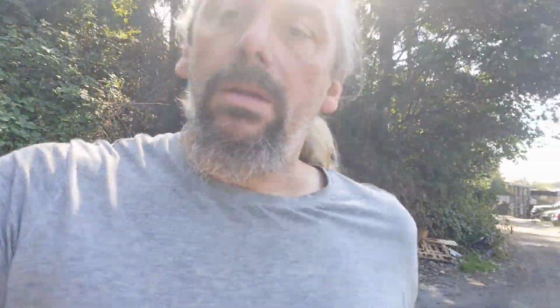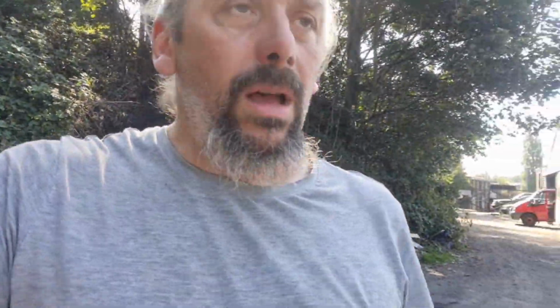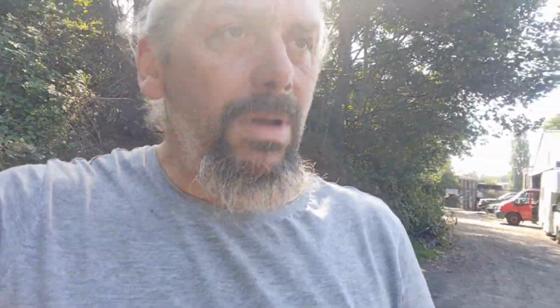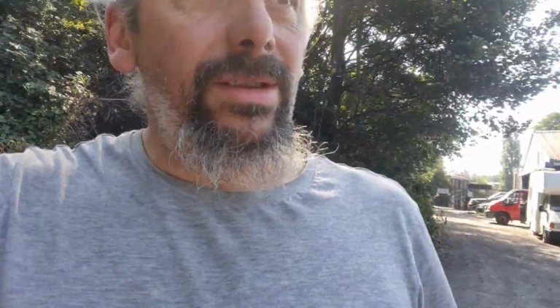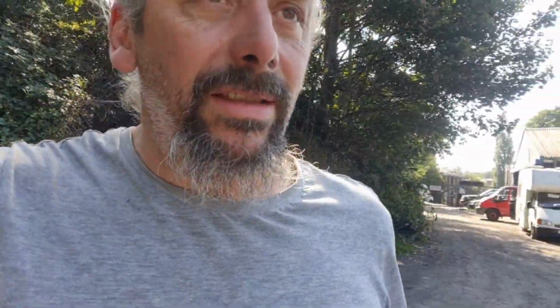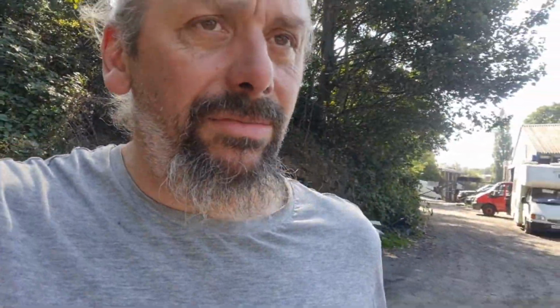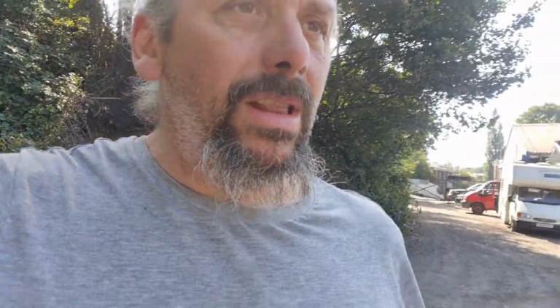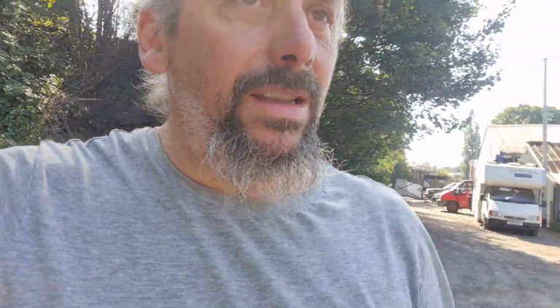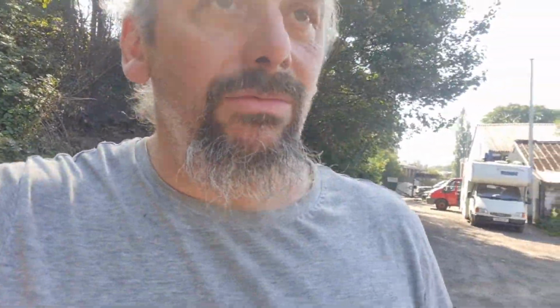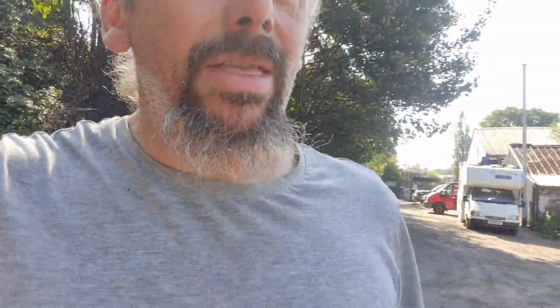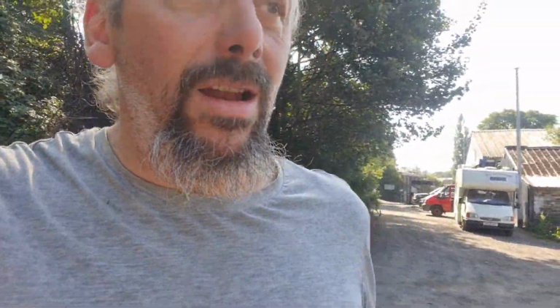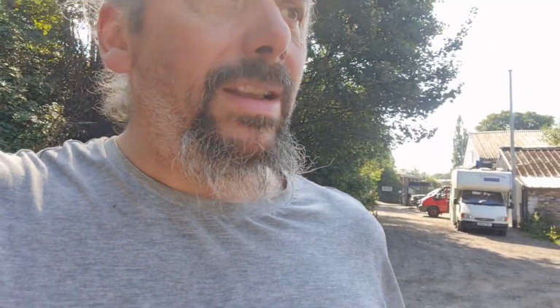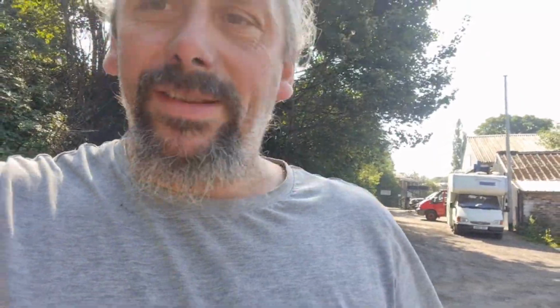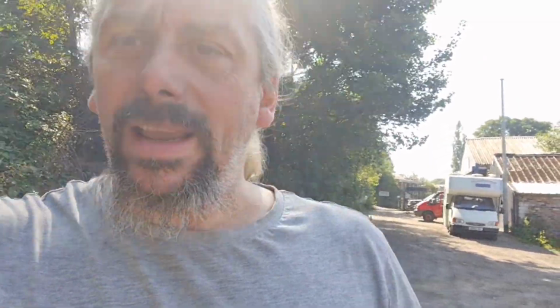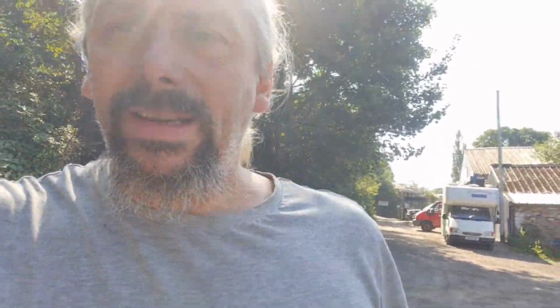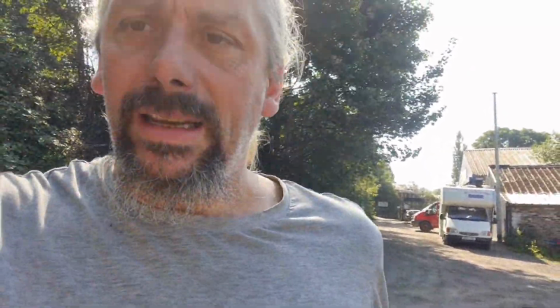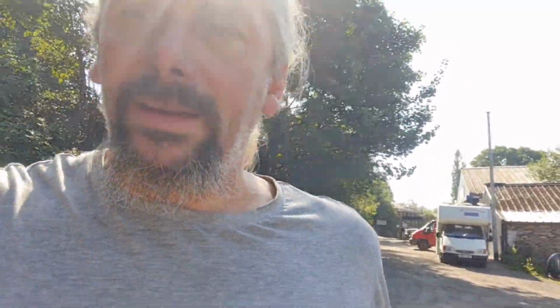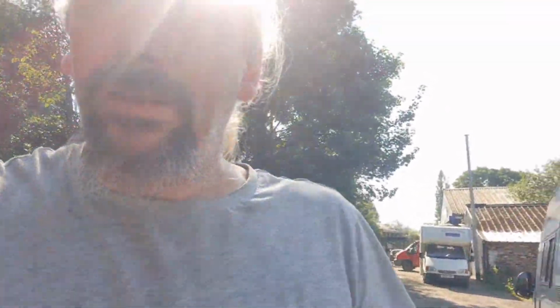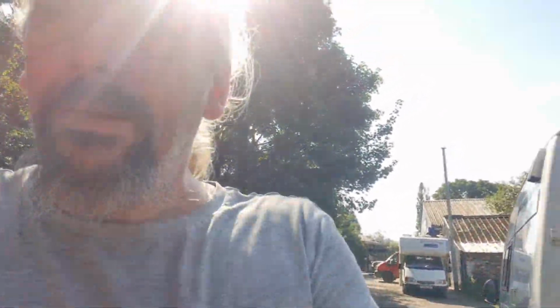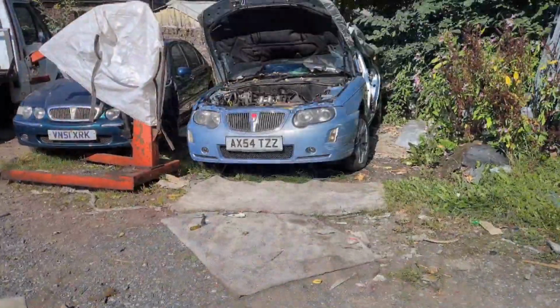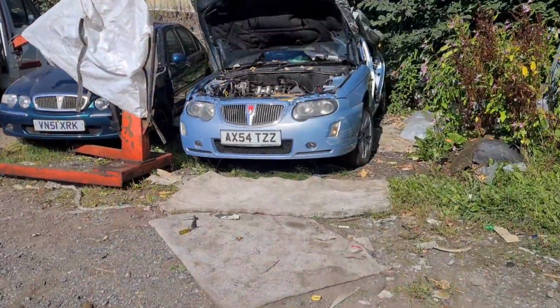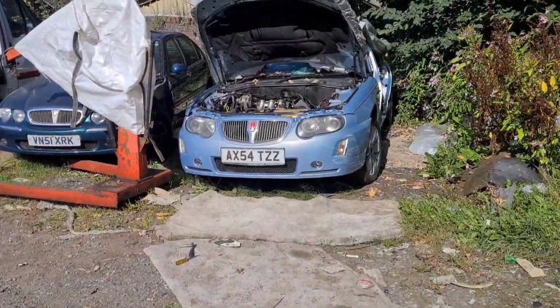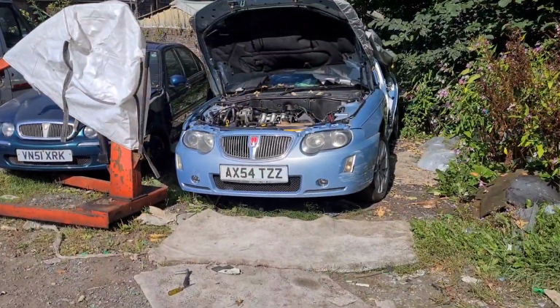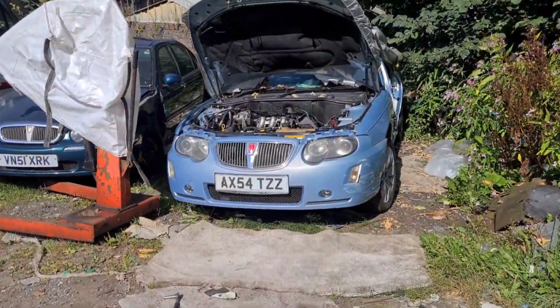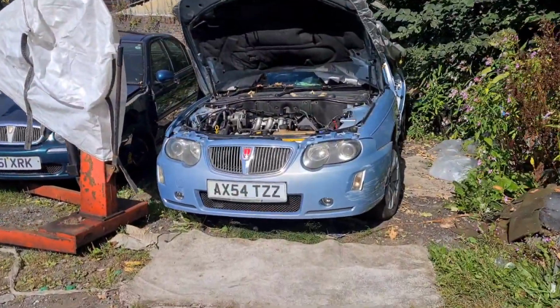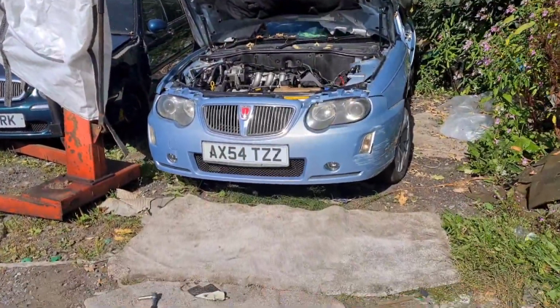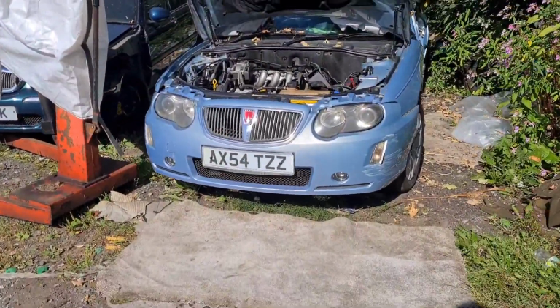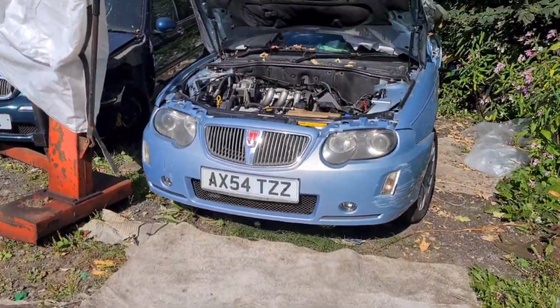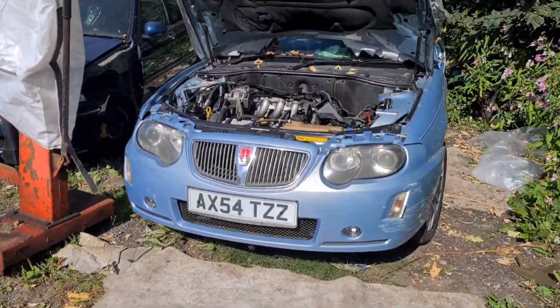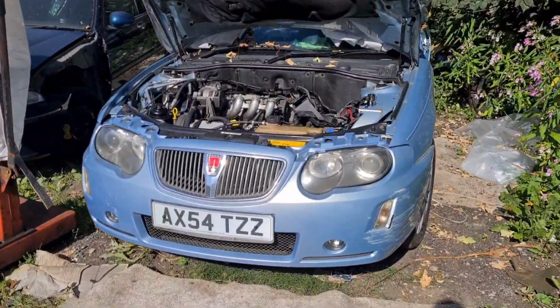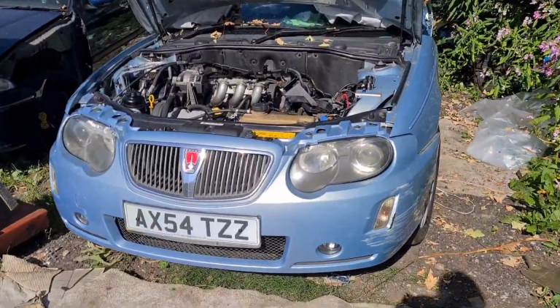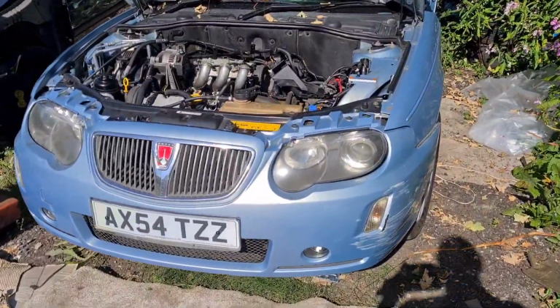I must say this really is a rather lovely day — a lovely day for removing headlamps from my Rover 75.